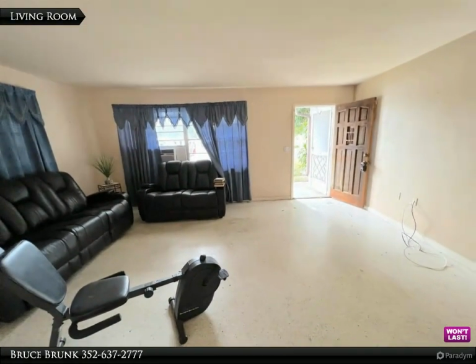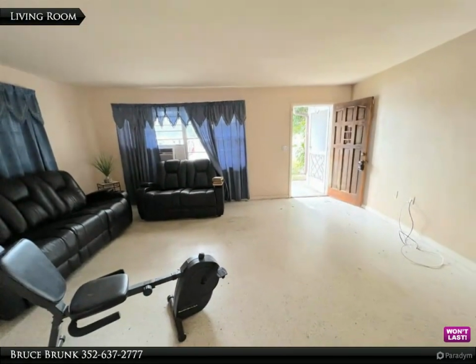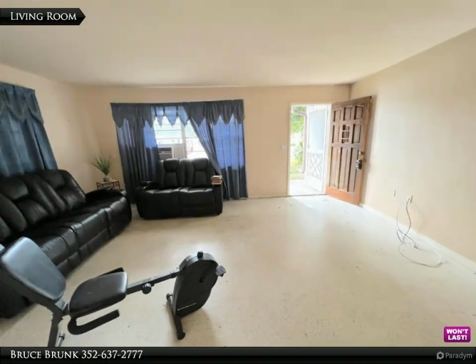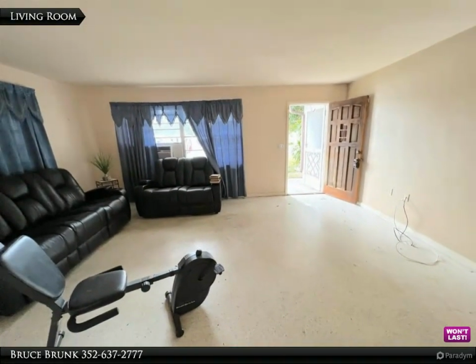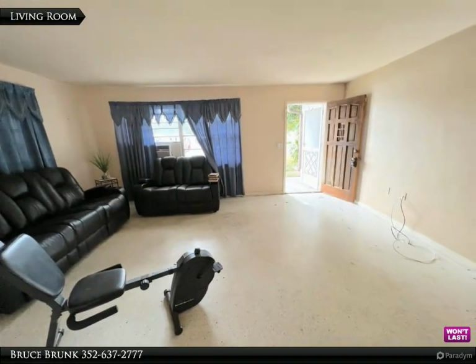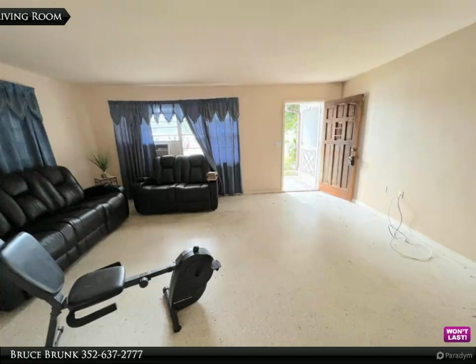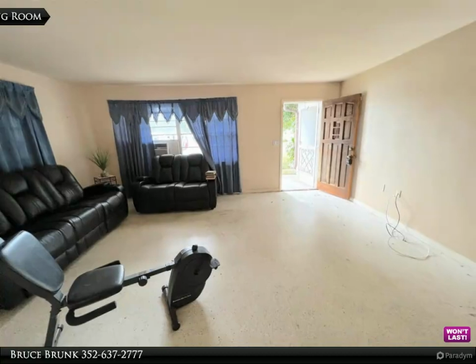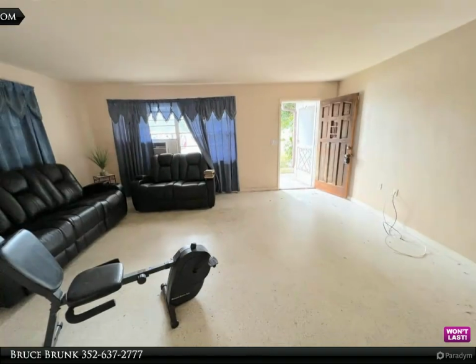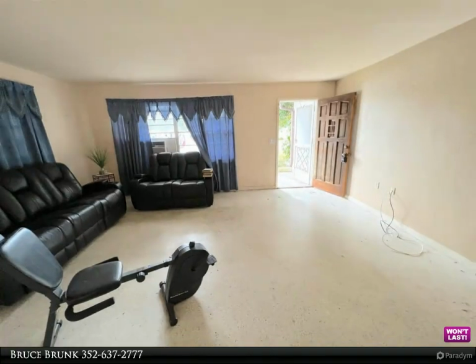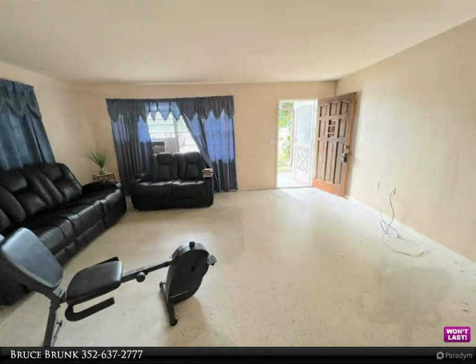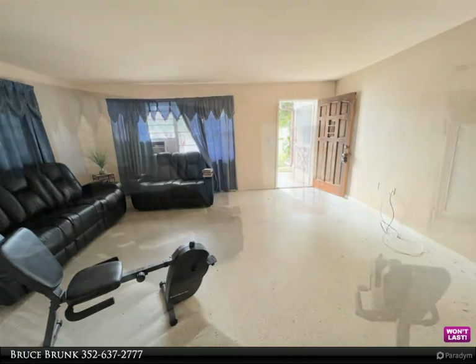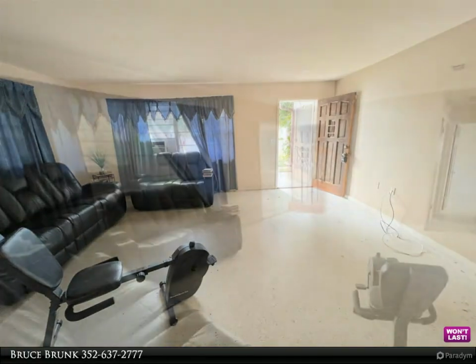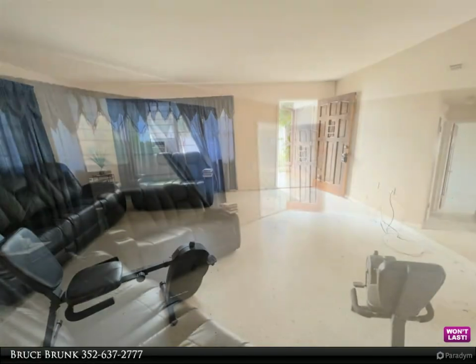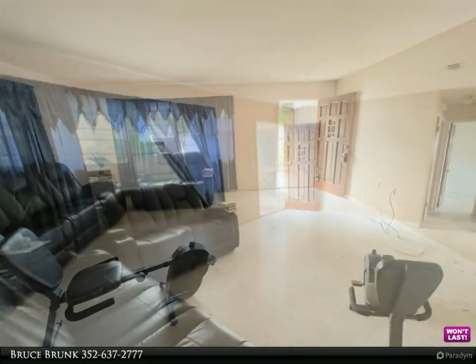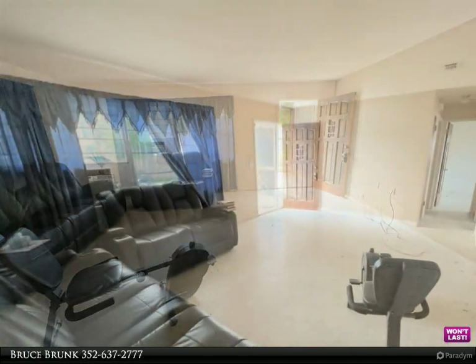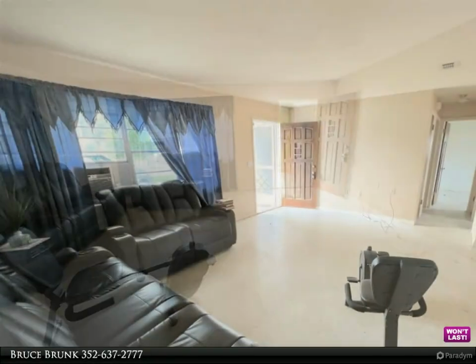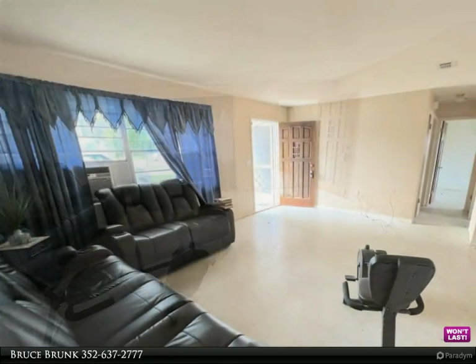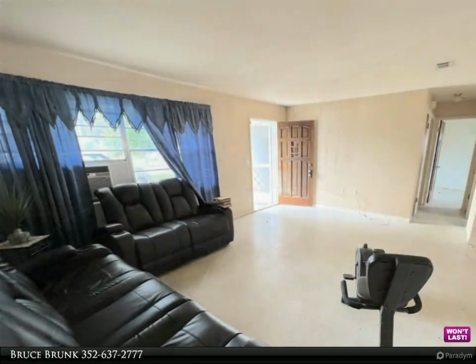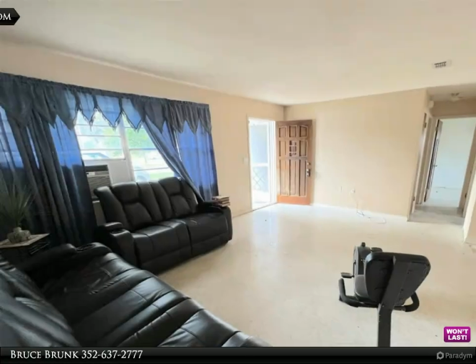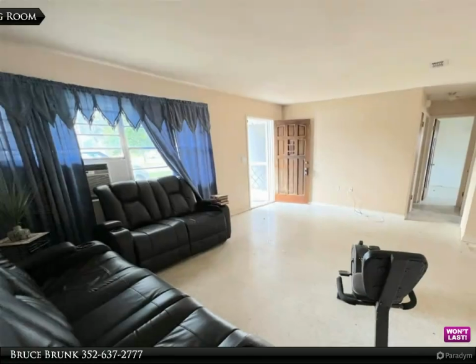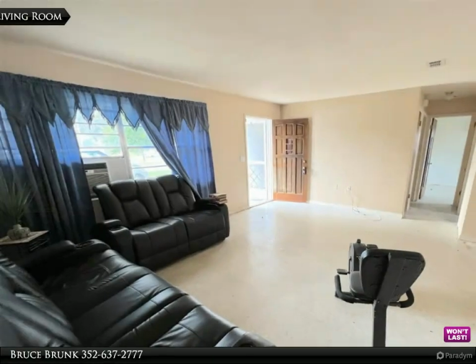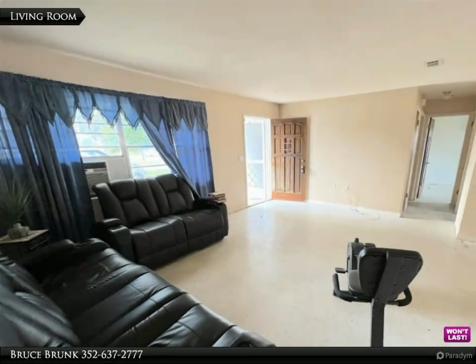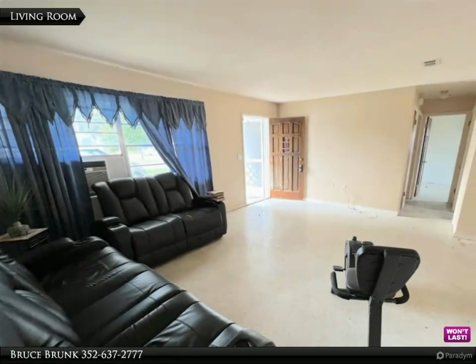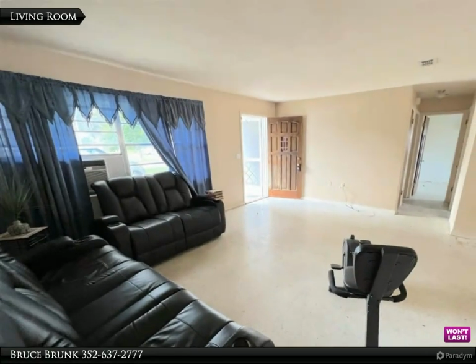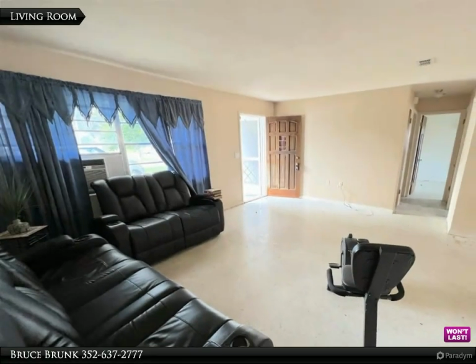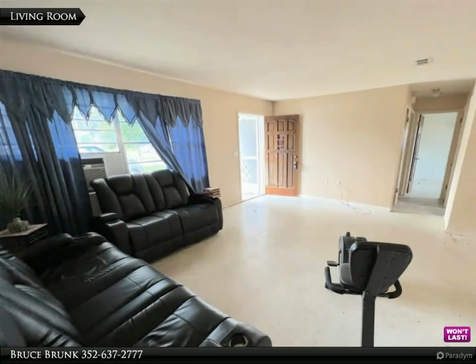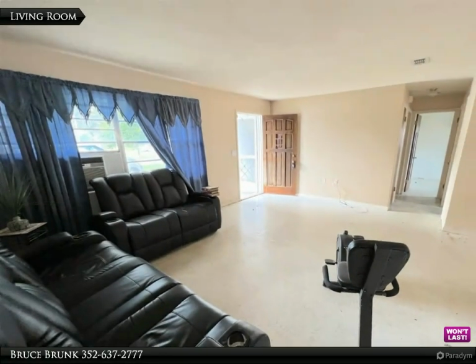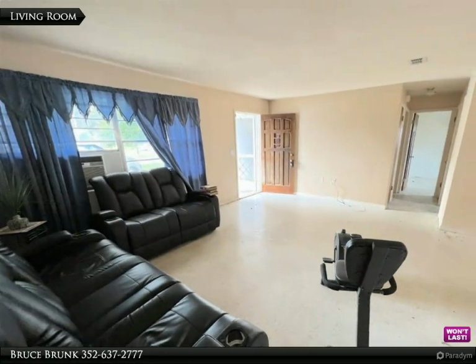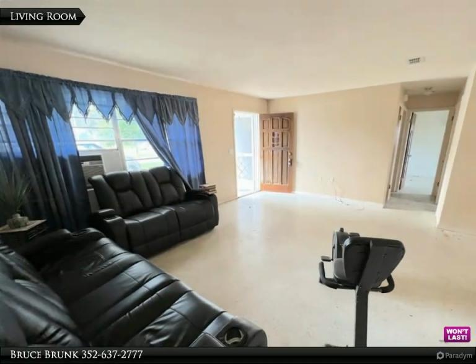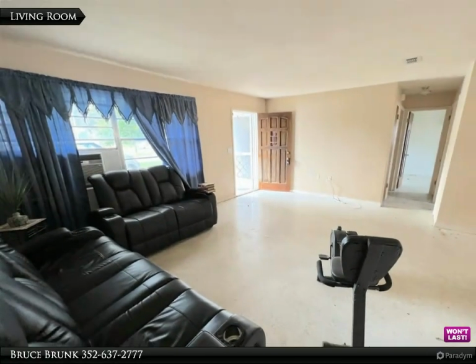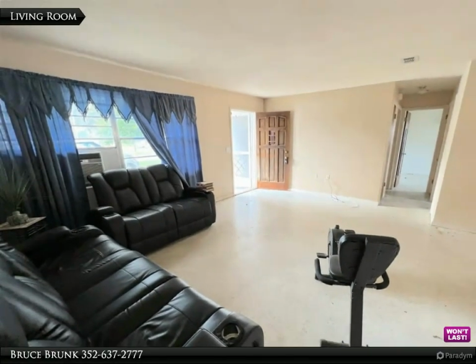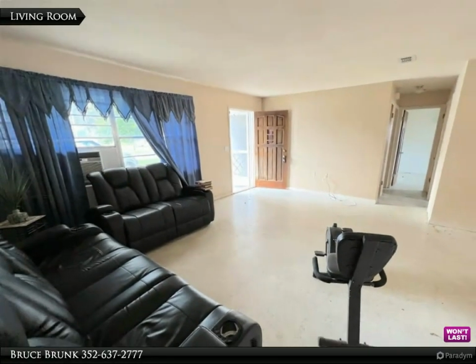2021 HVAC, 14 SEER. With some elbow grease and a plan in you, this home will look like new.